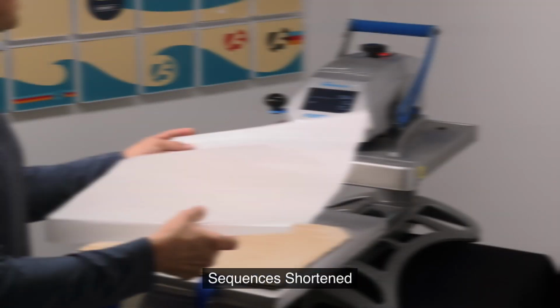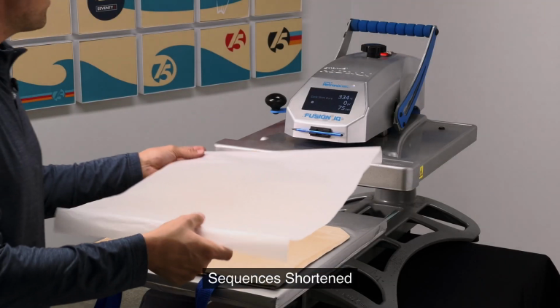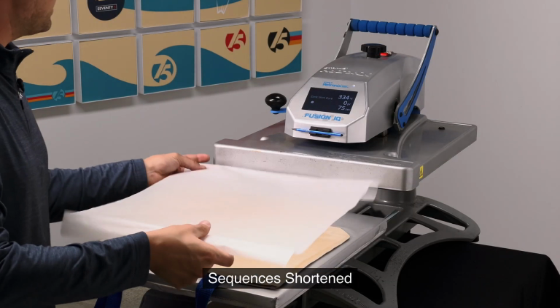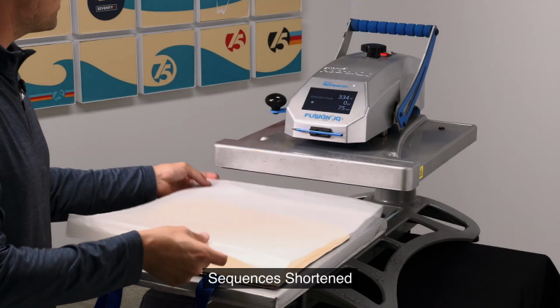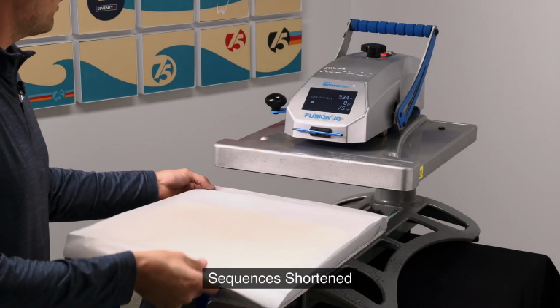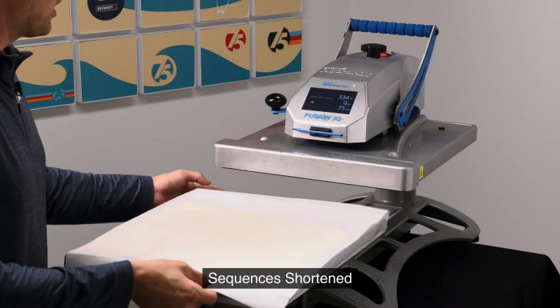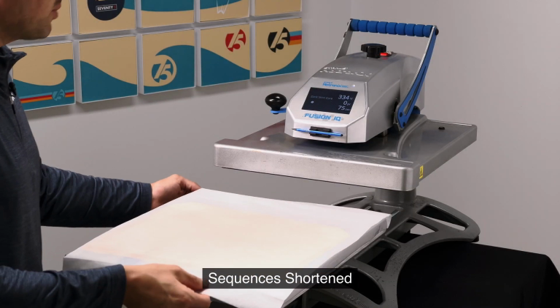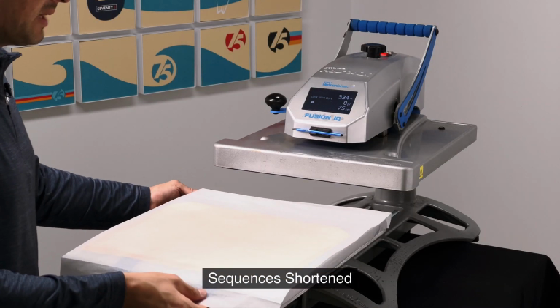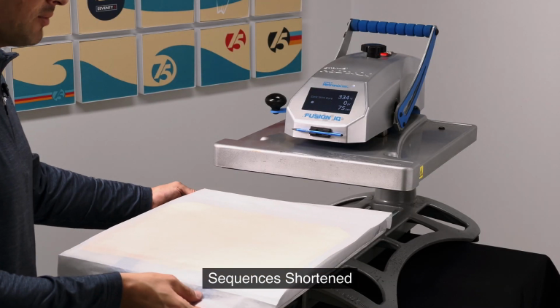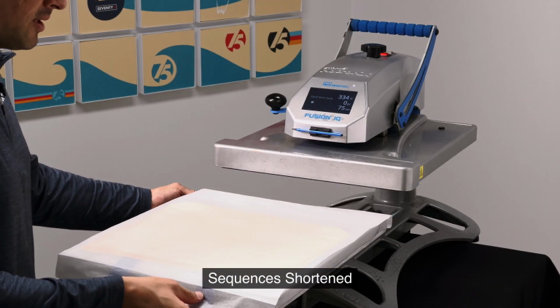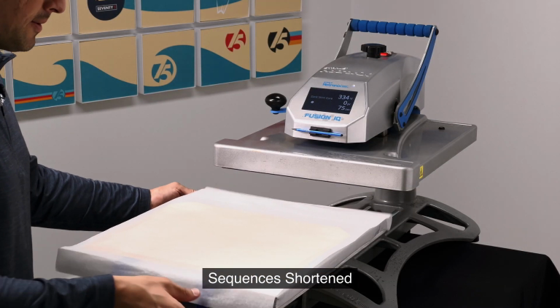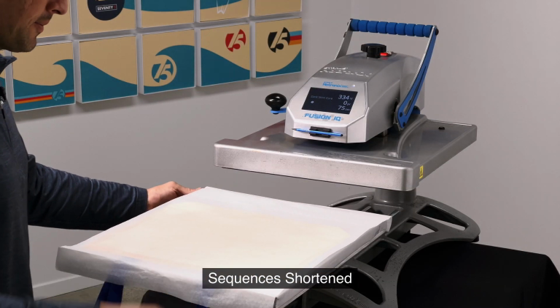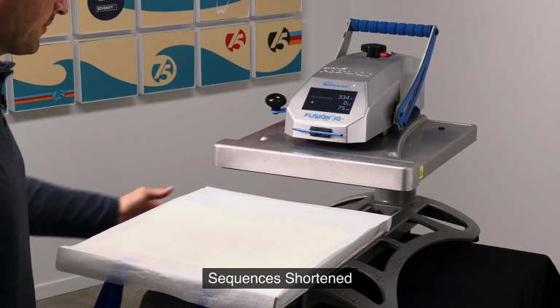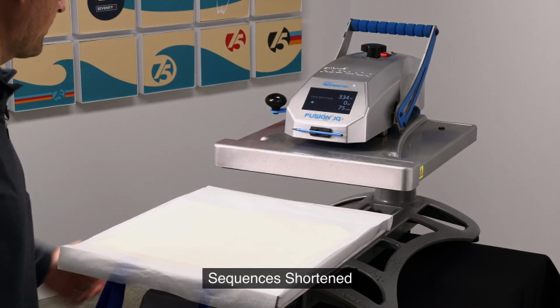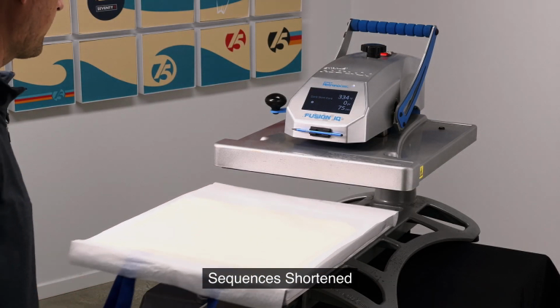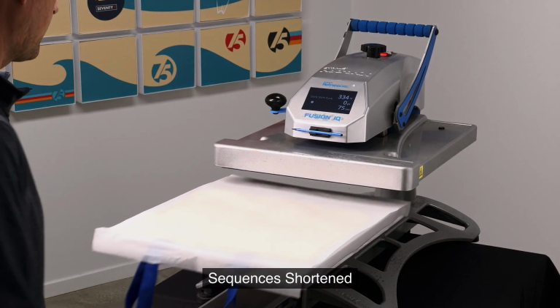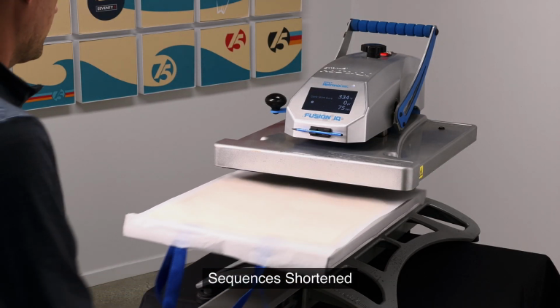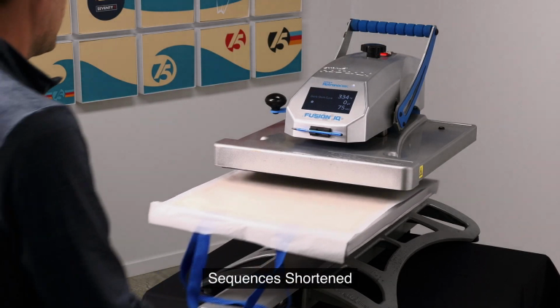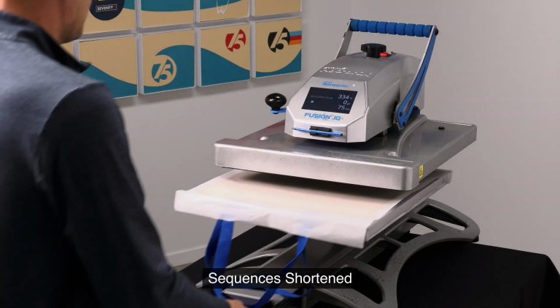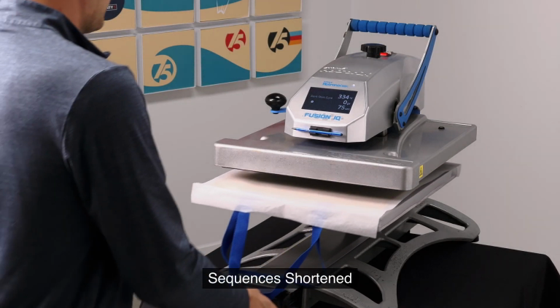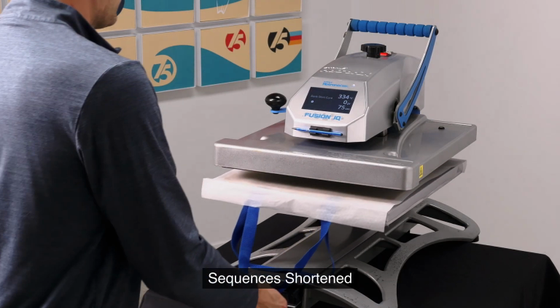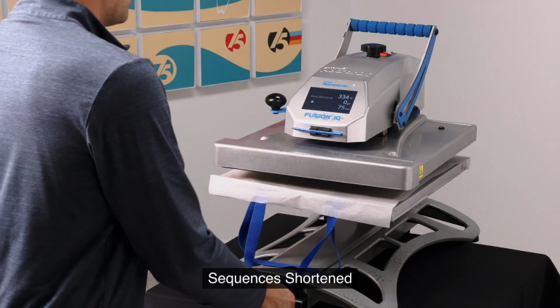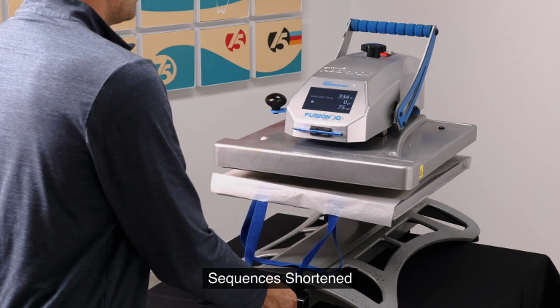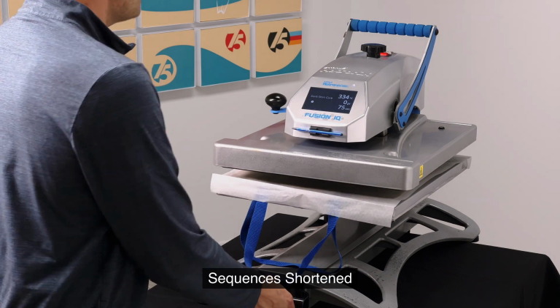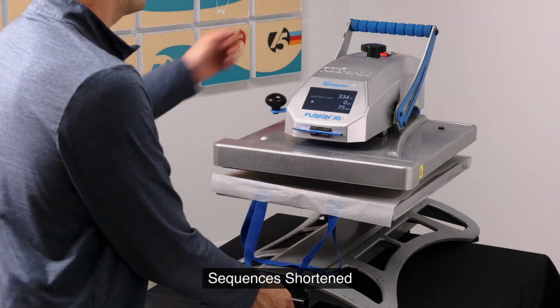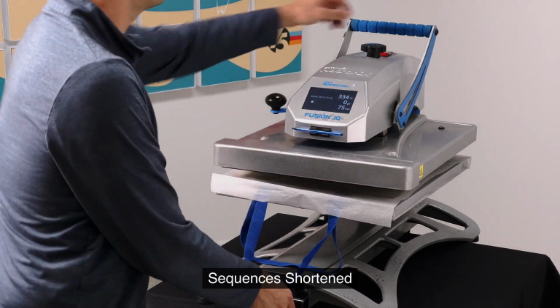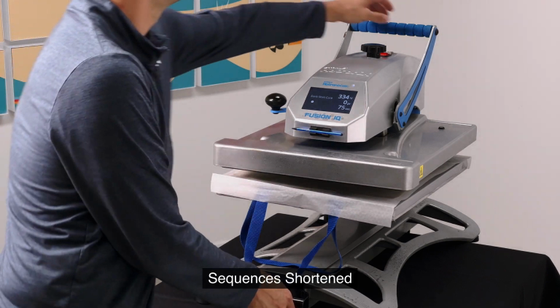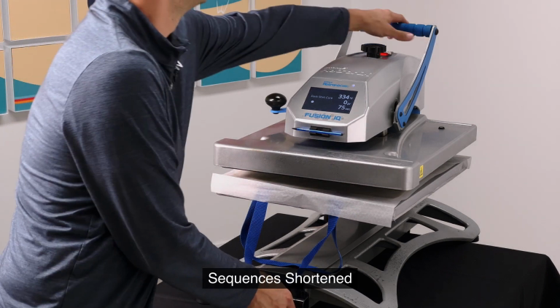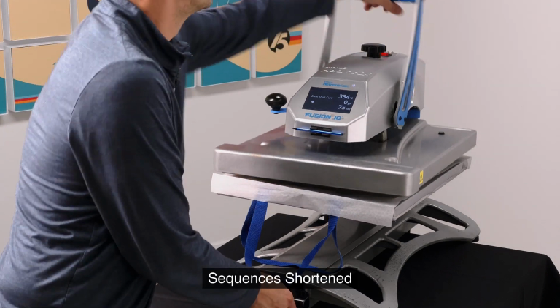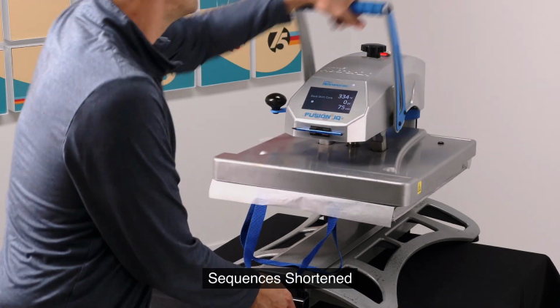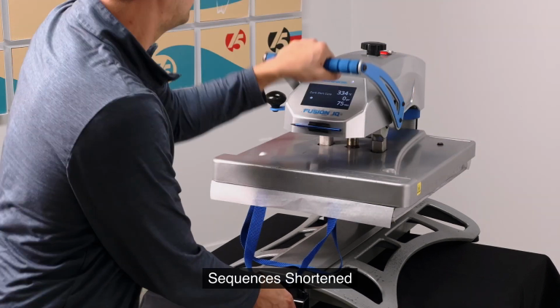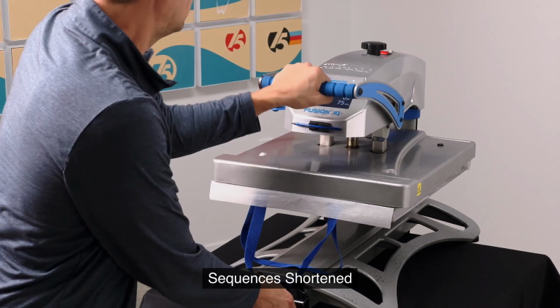Next, place a sheet of parchment paper on top of the tote bag and press for about 75 seconds.